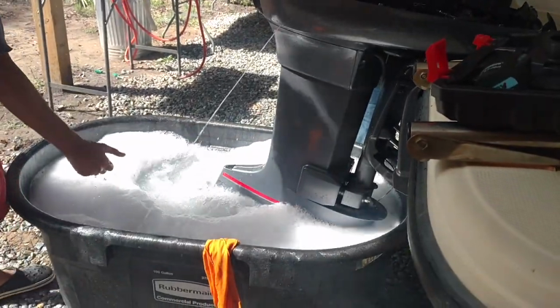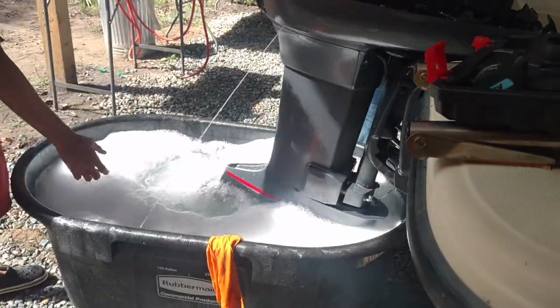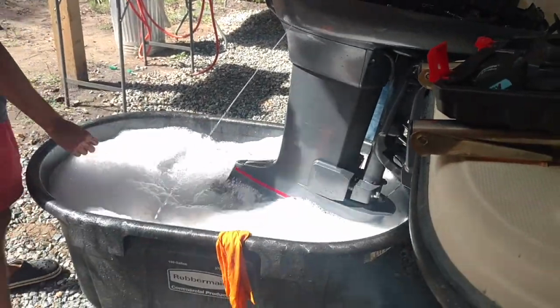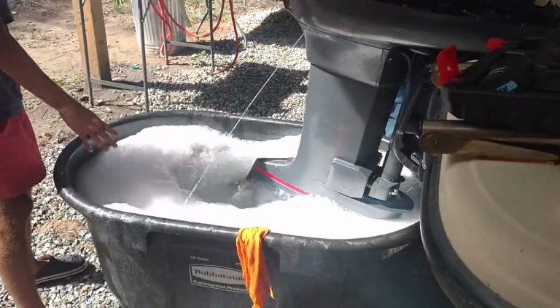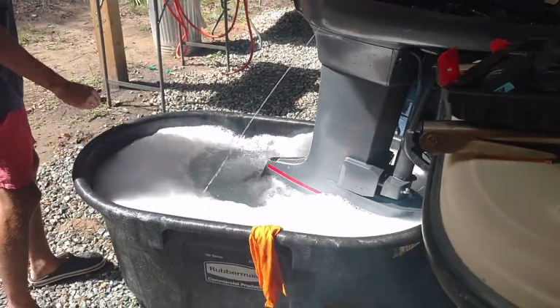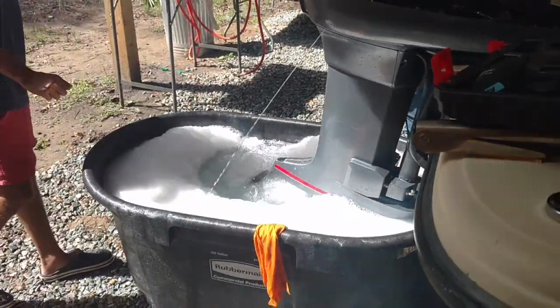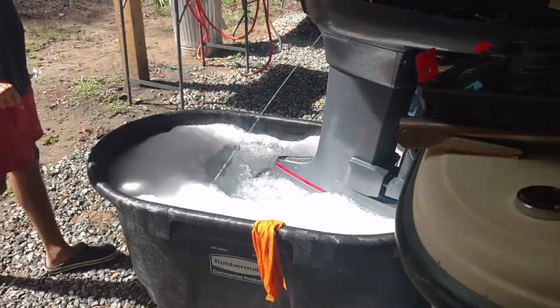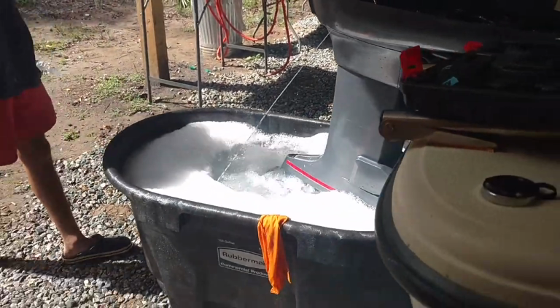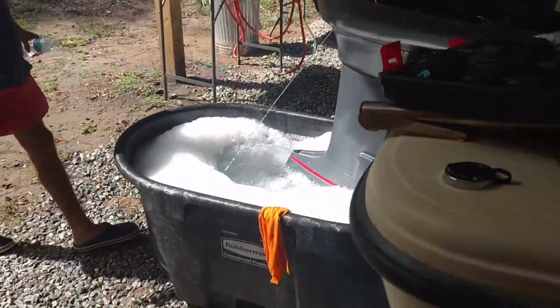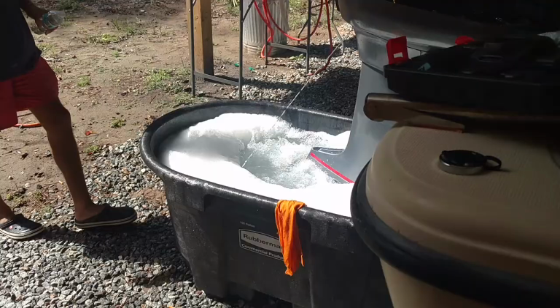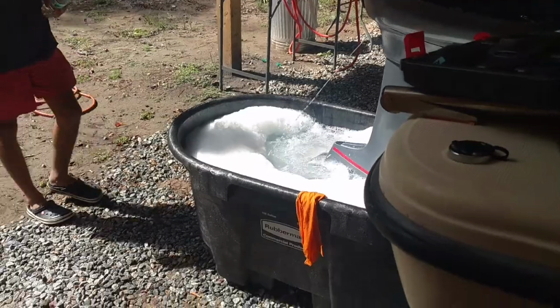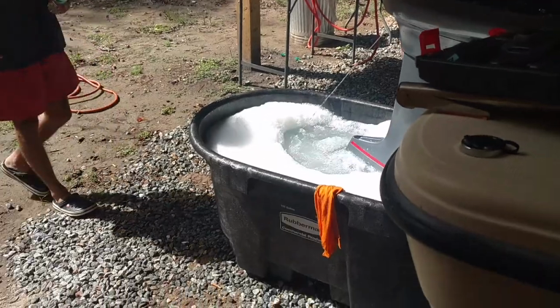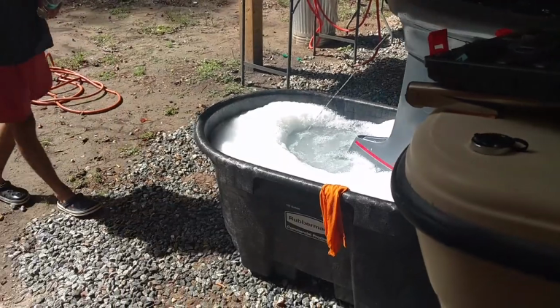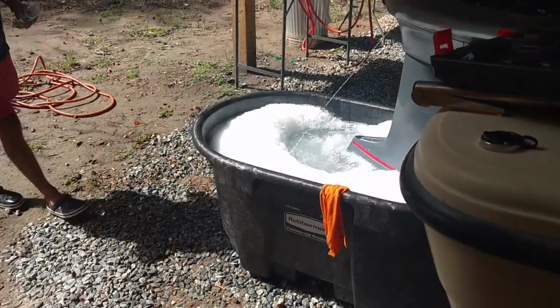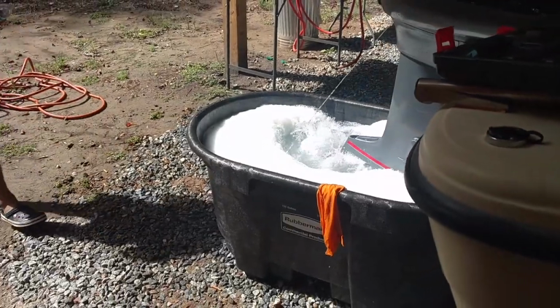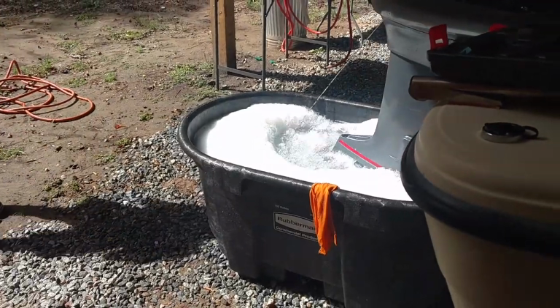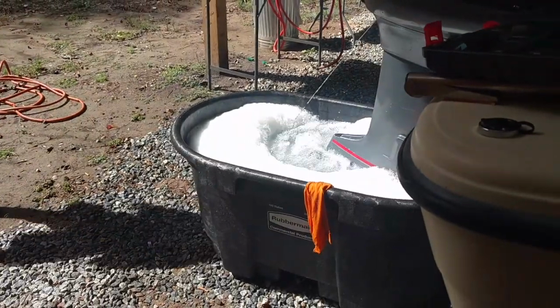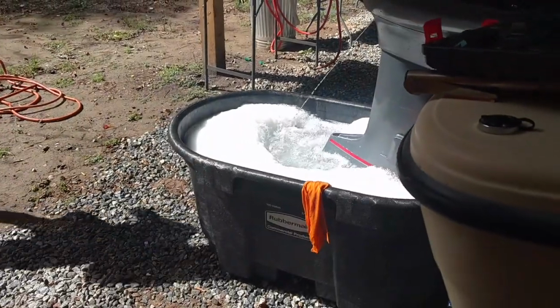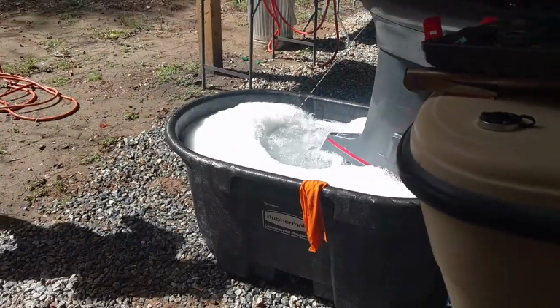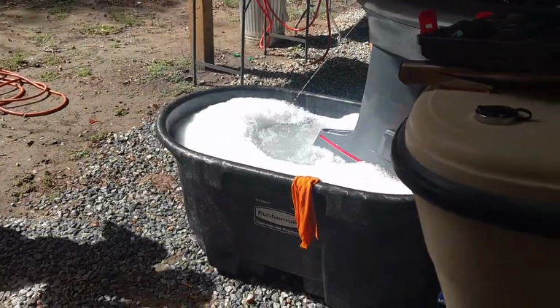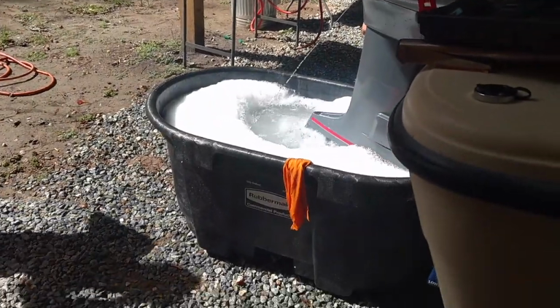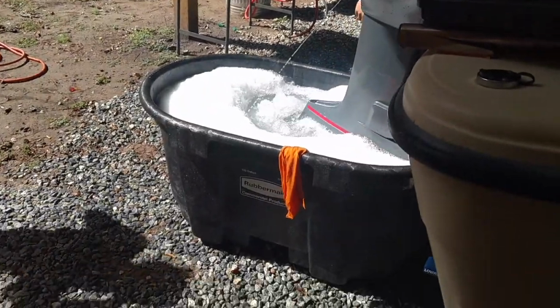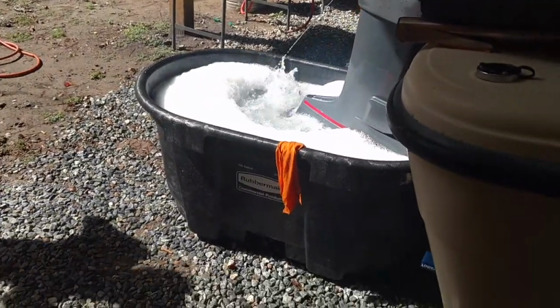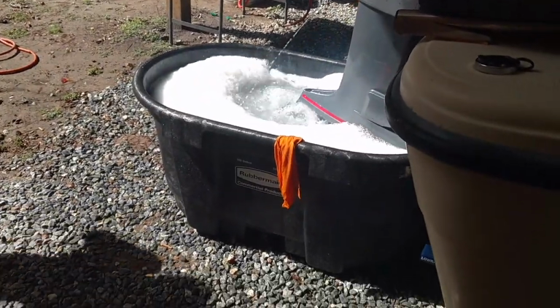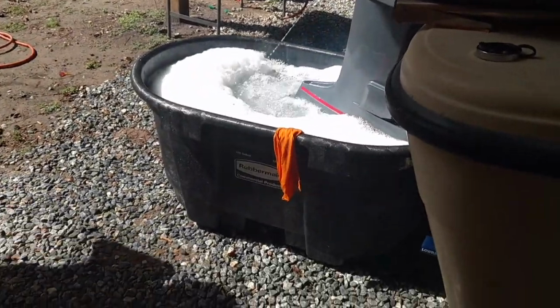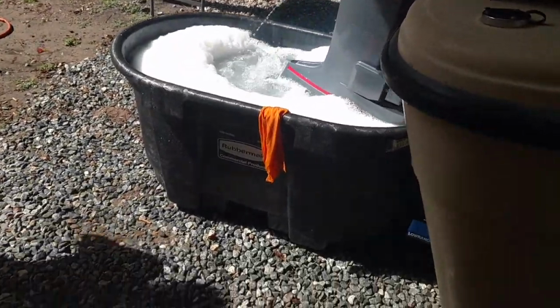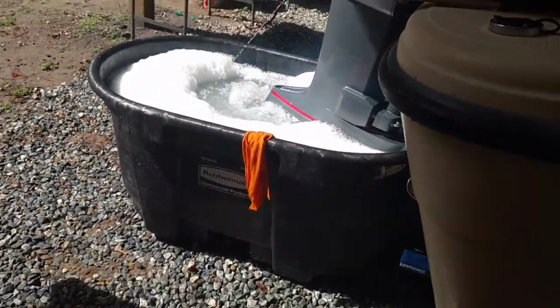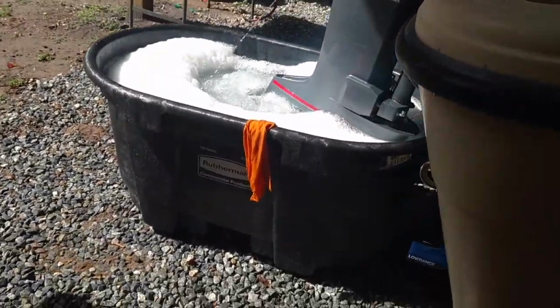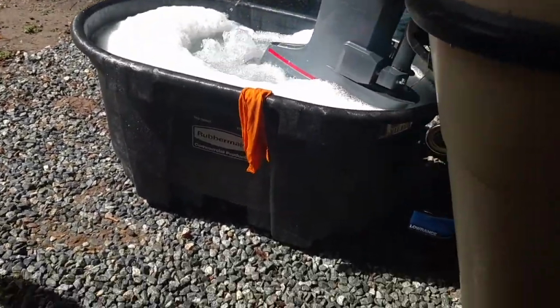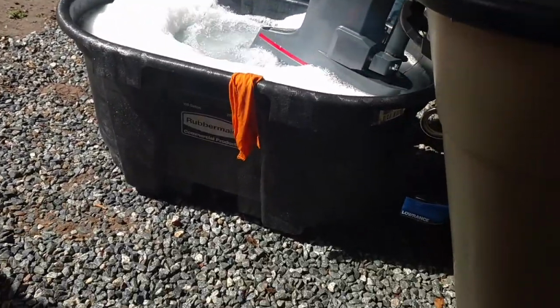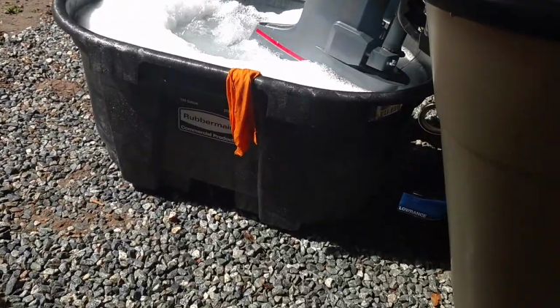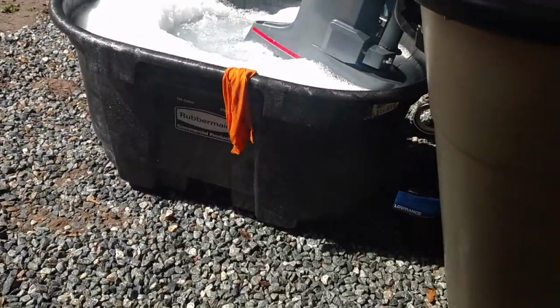This is how you plug the motor at home right here. That's a Rubbermaid 100.